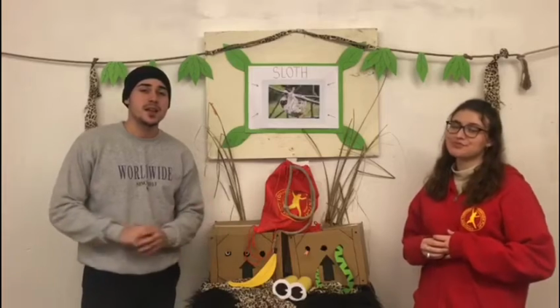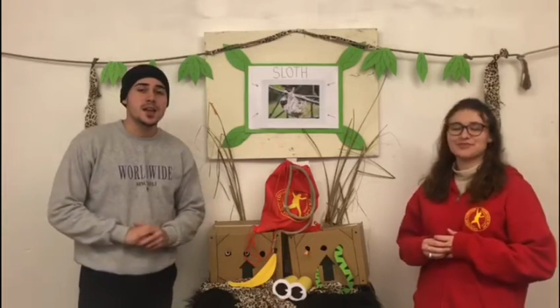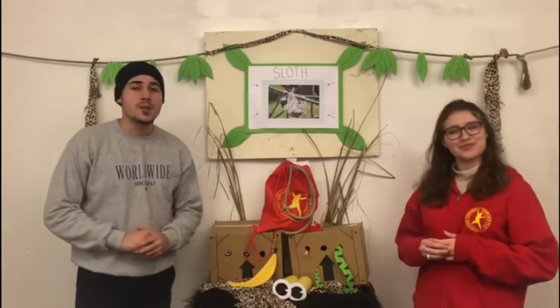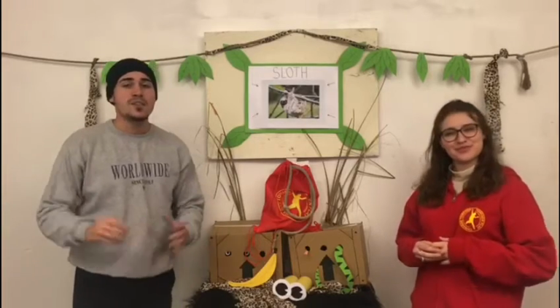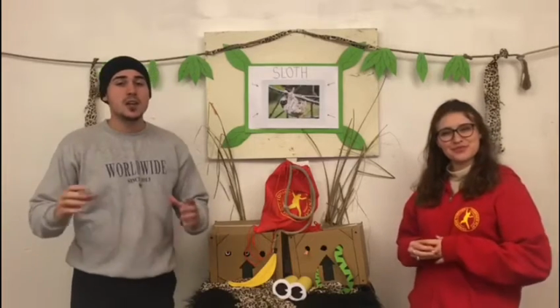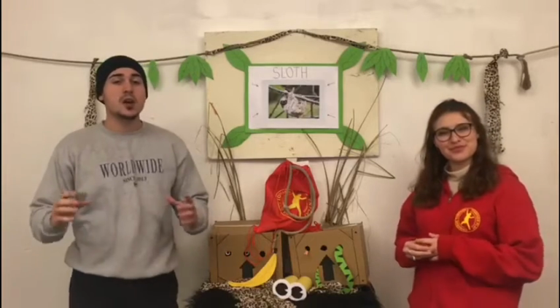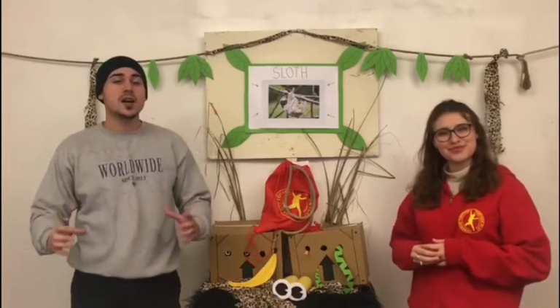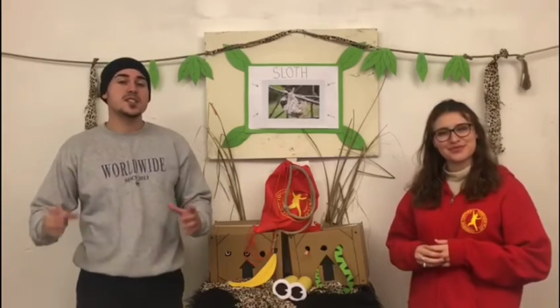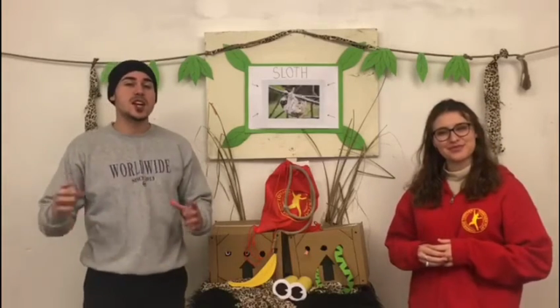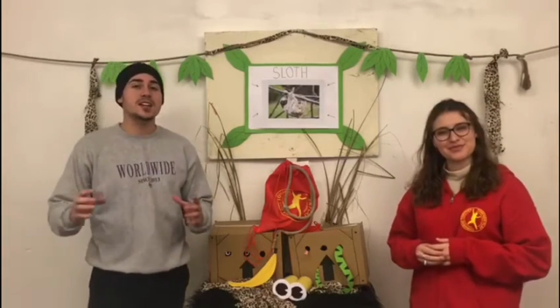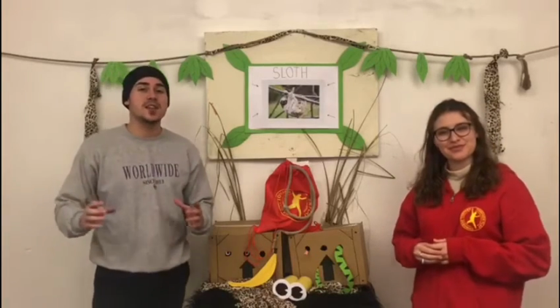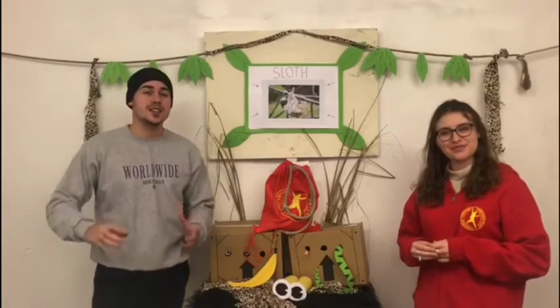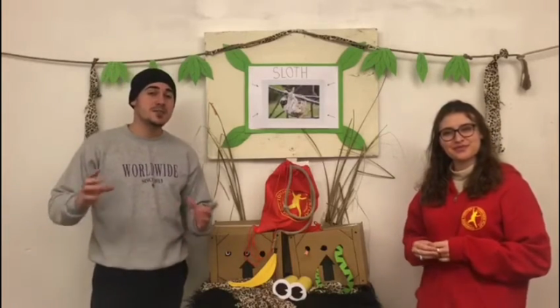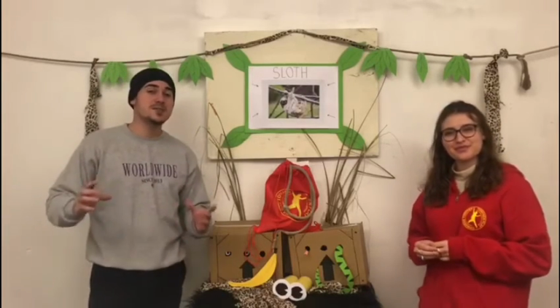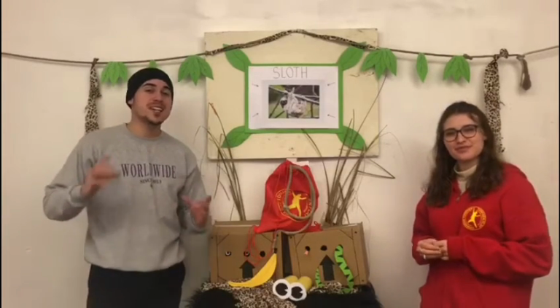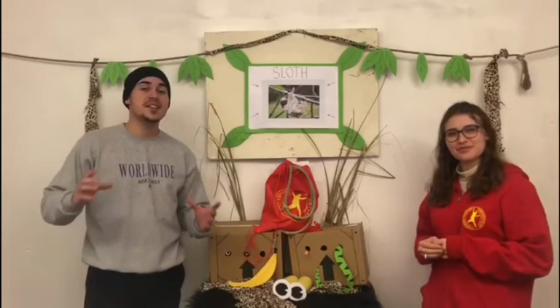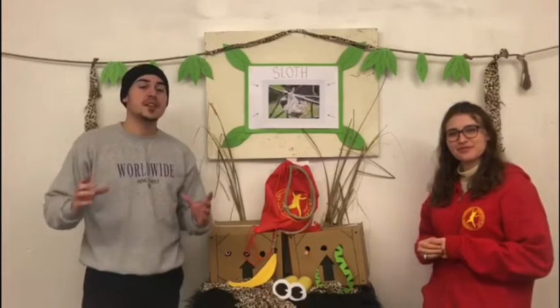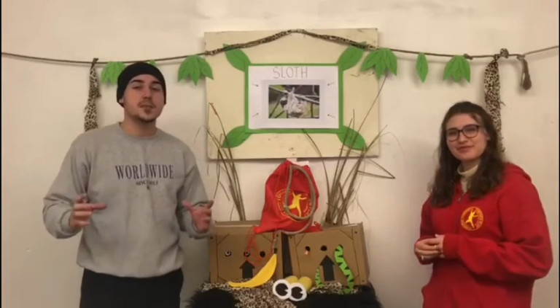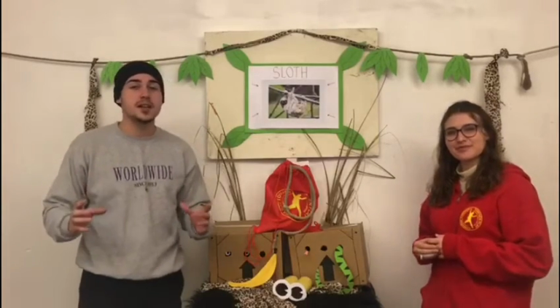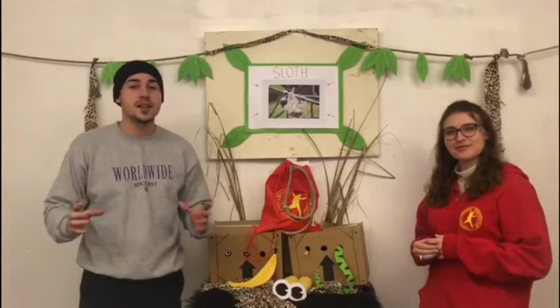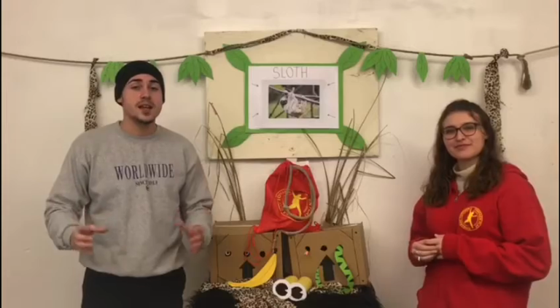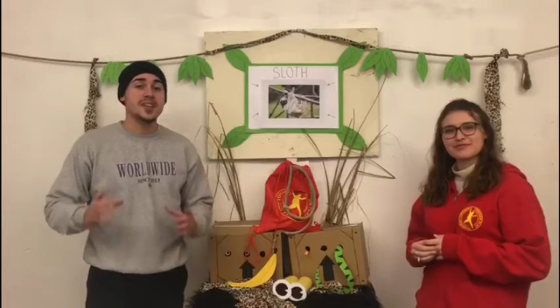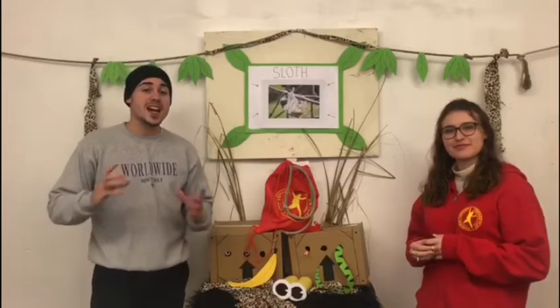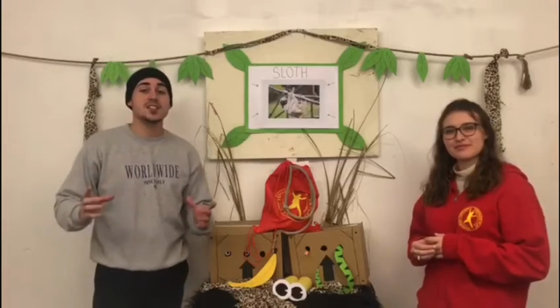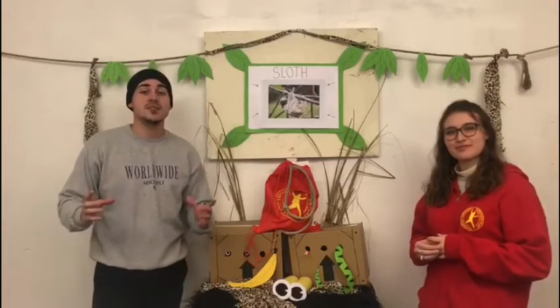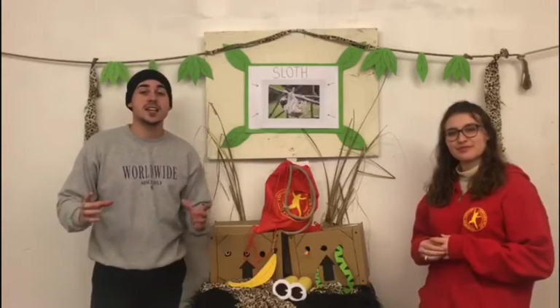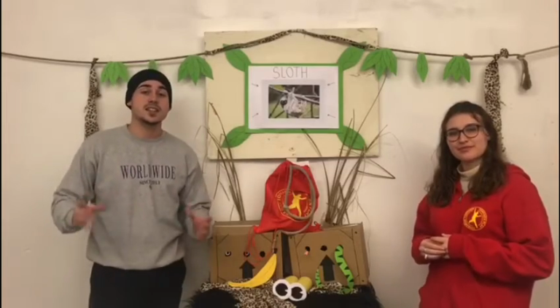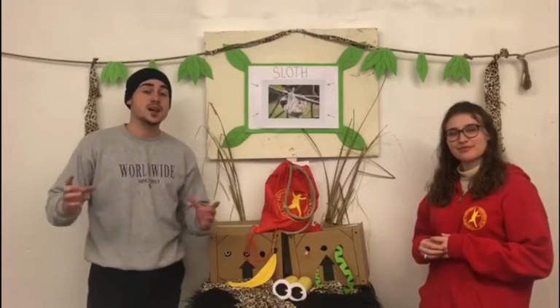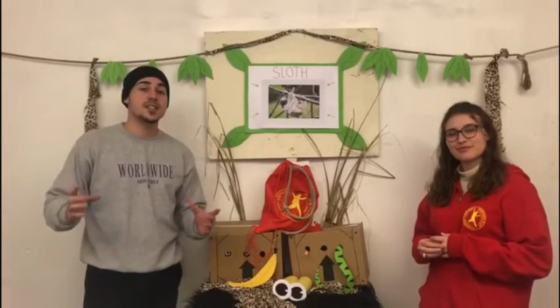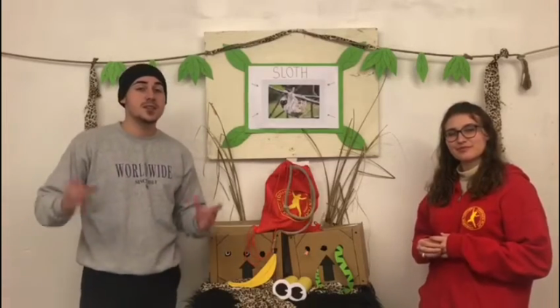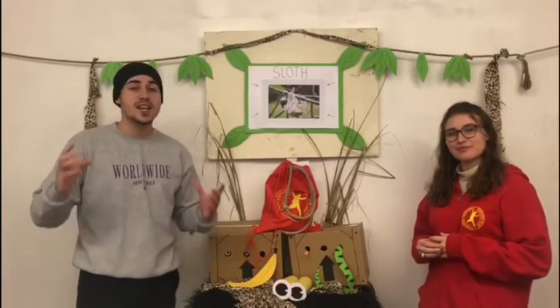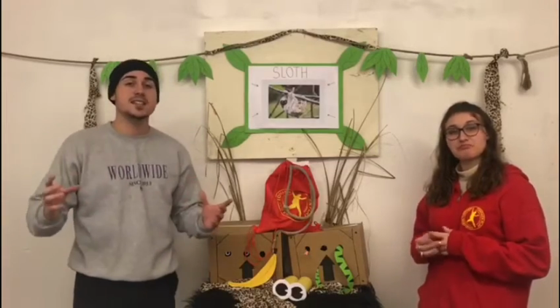And with their long arms and shaggy fur, sometimes they can look like a monkey, but they're actually related to the armadillo and the anteaters.